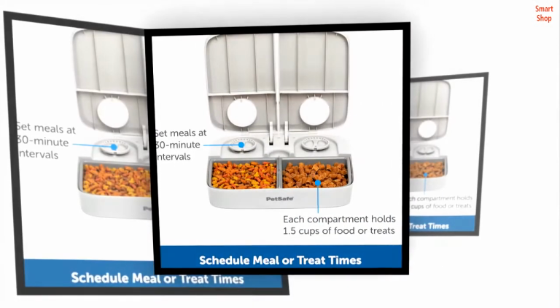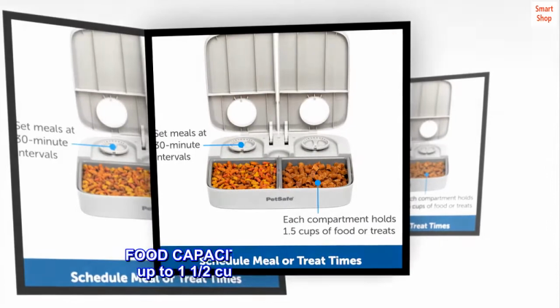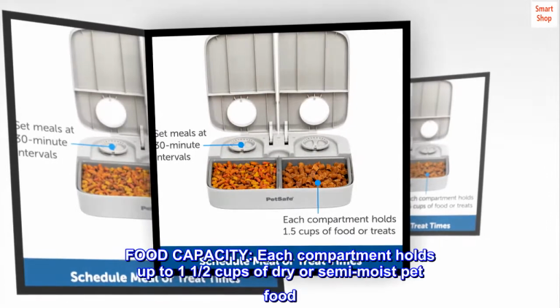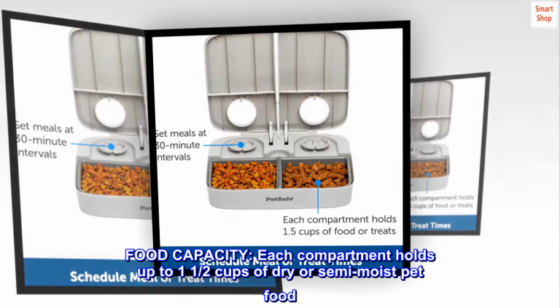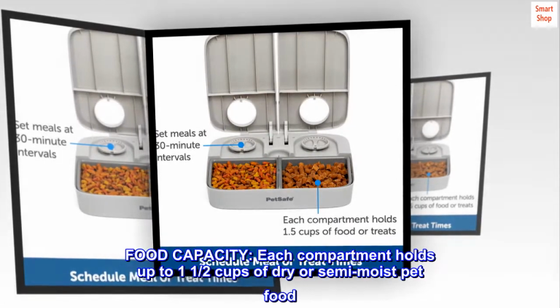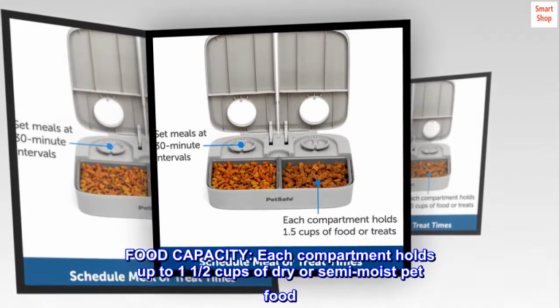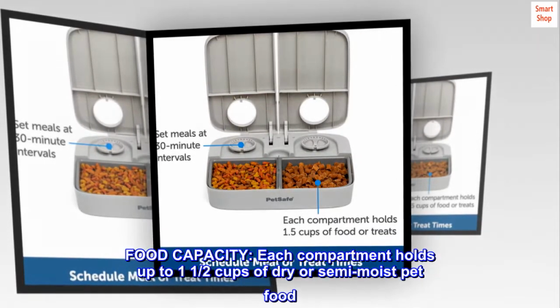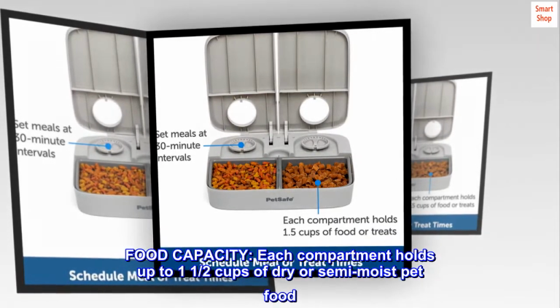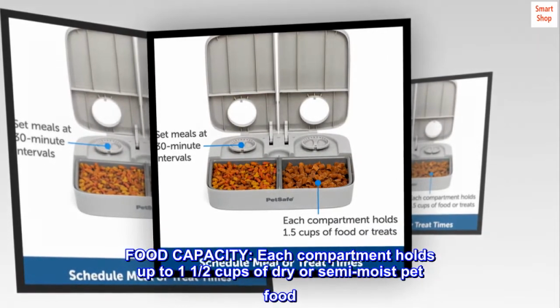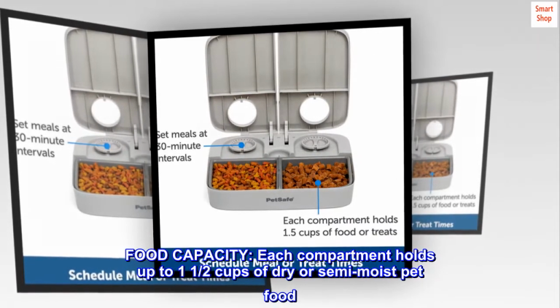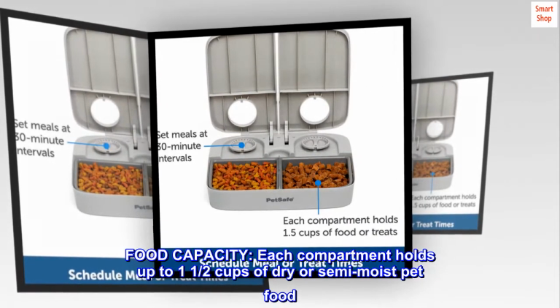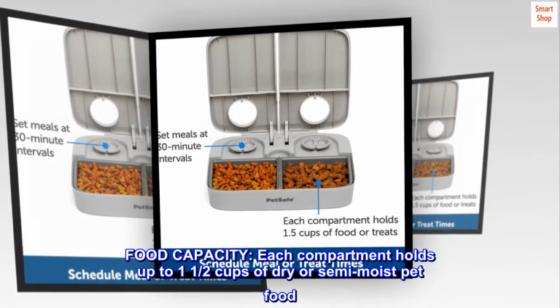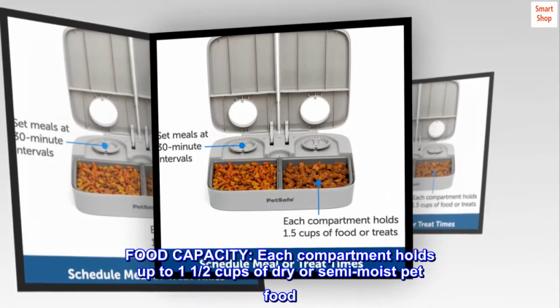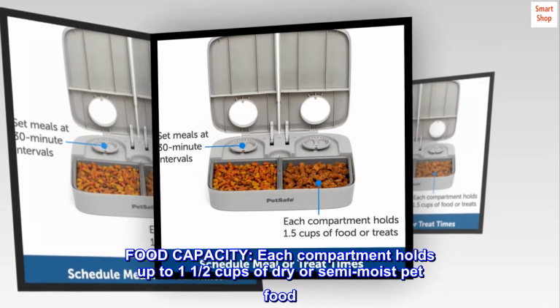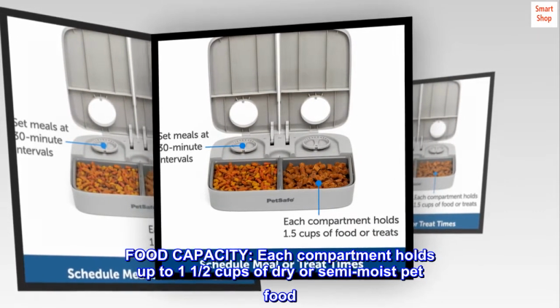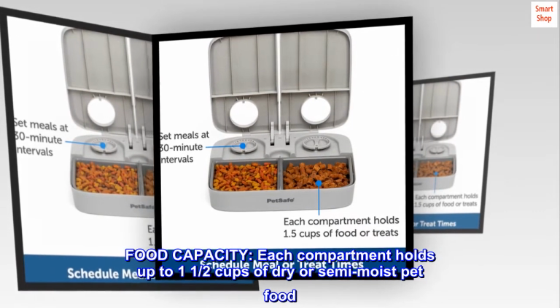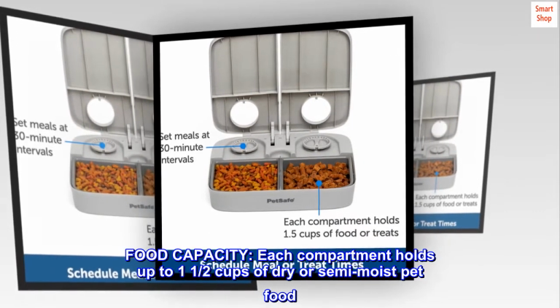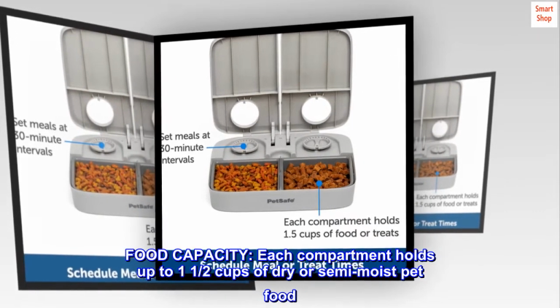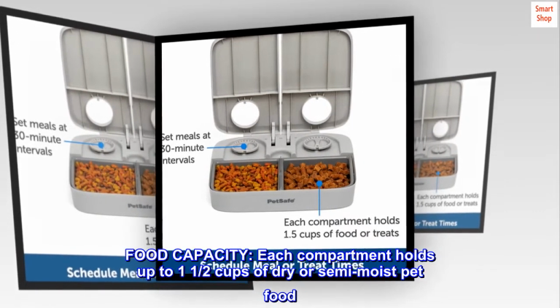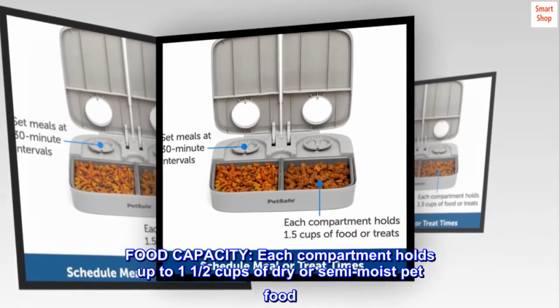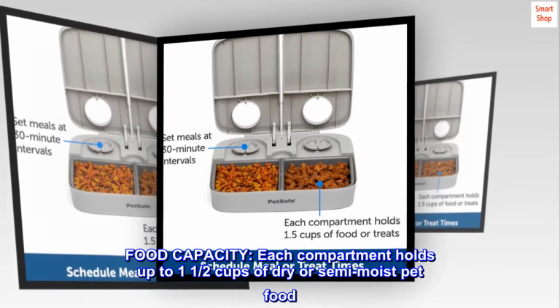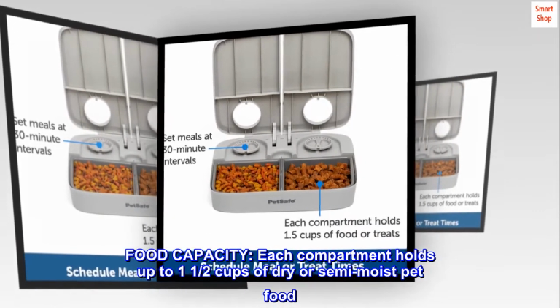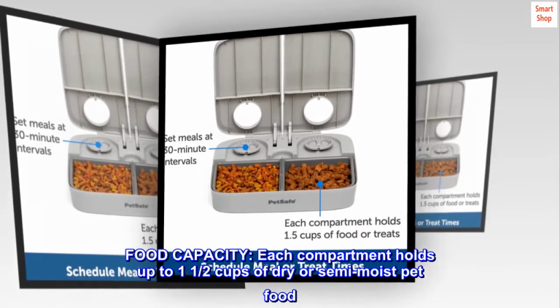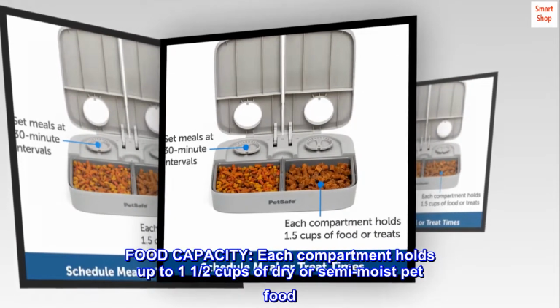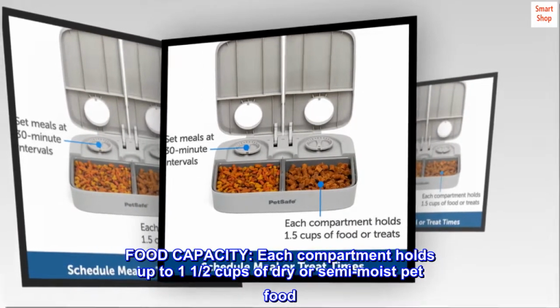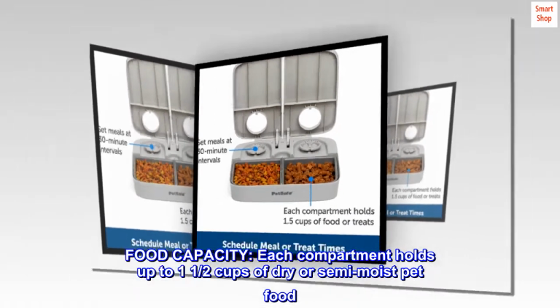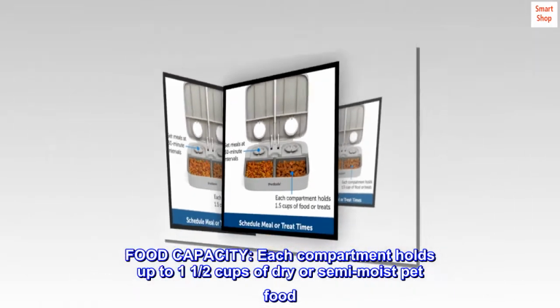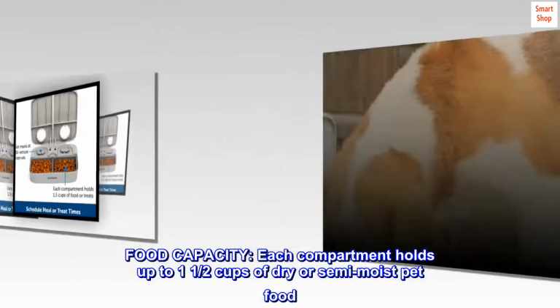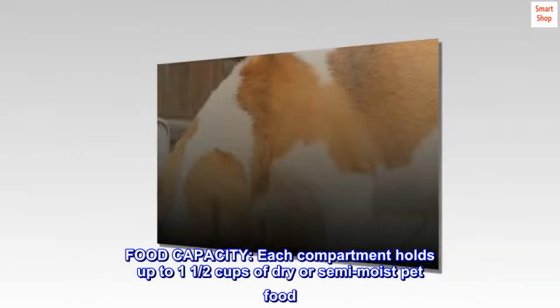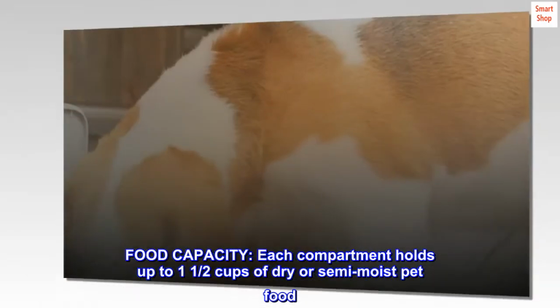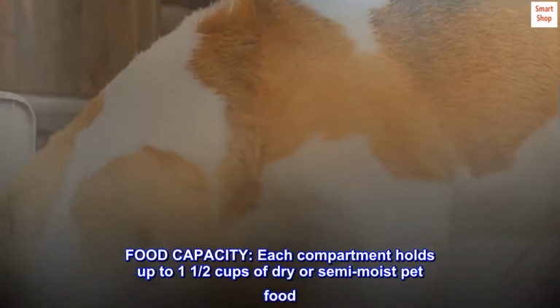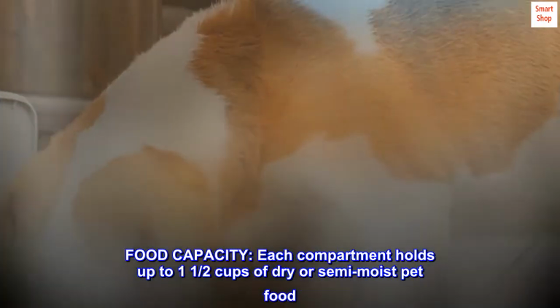Food capacity. Each compartment holds up to one and a half cups of dry or semi-moist pet food.